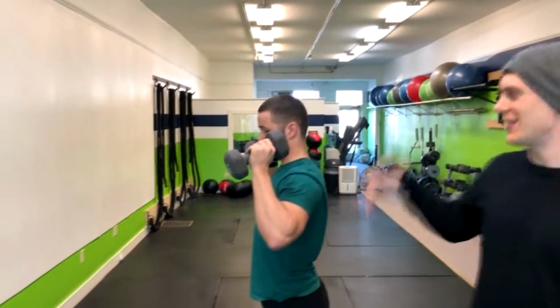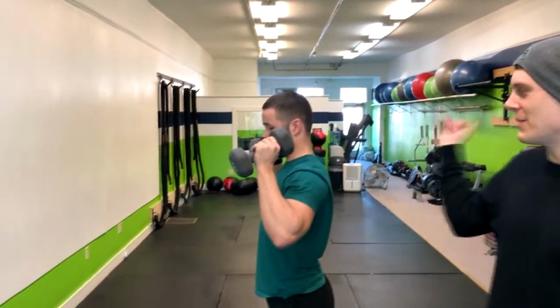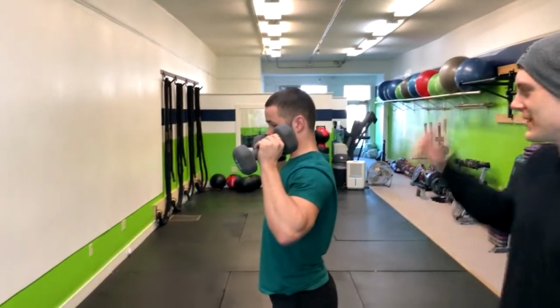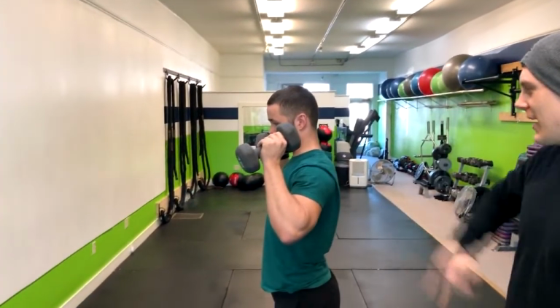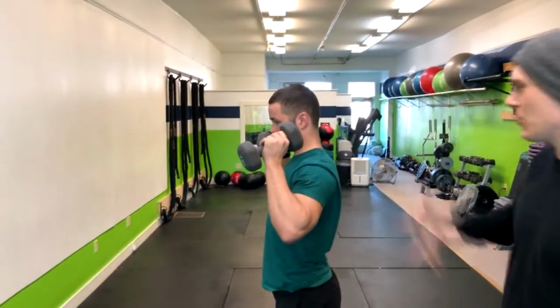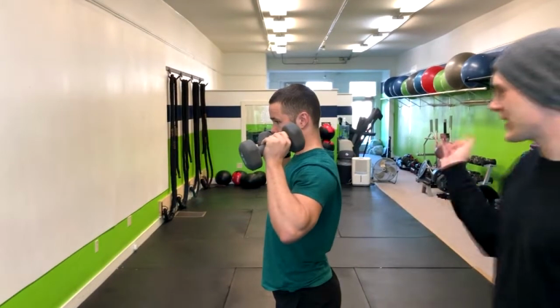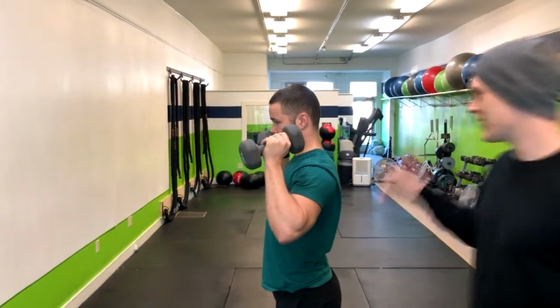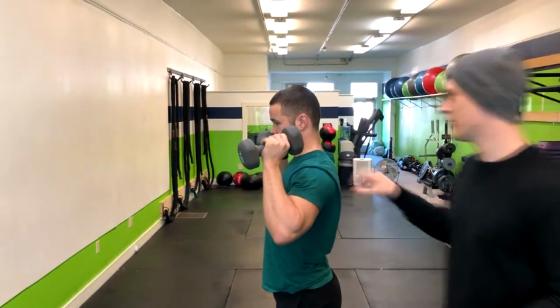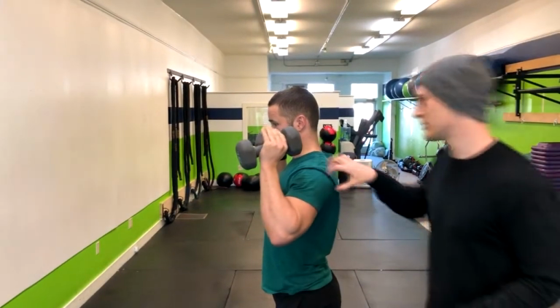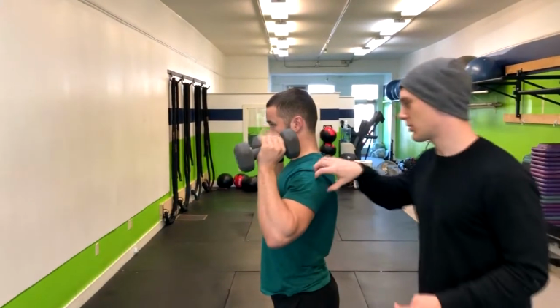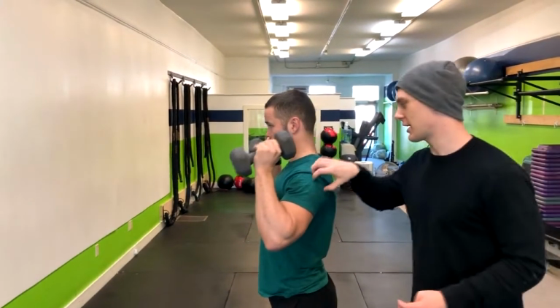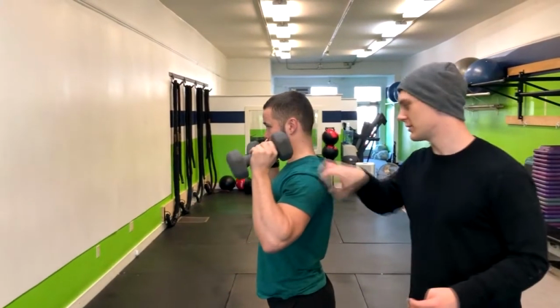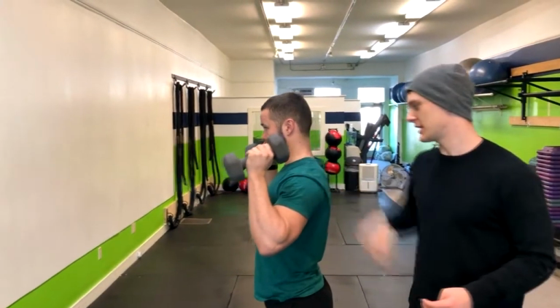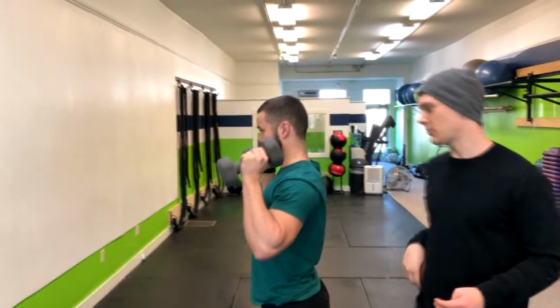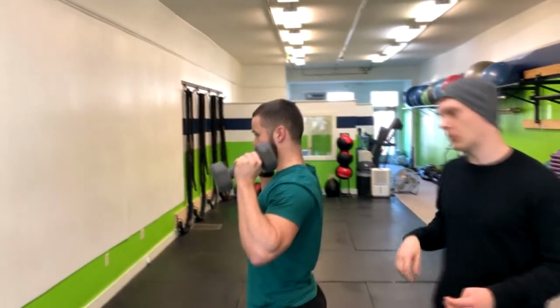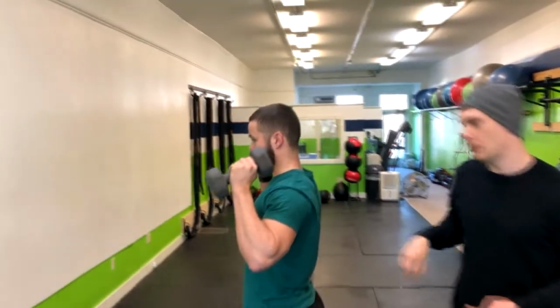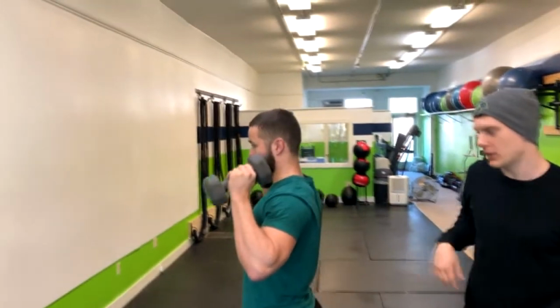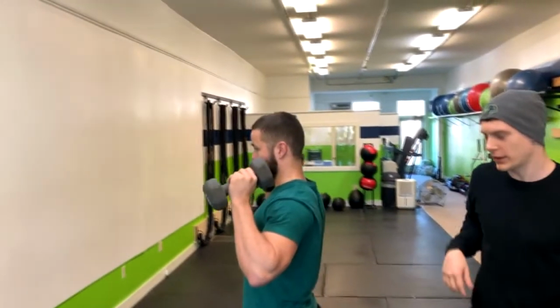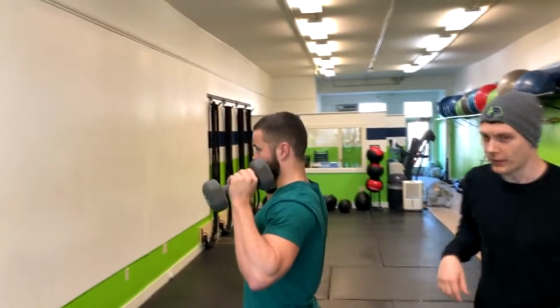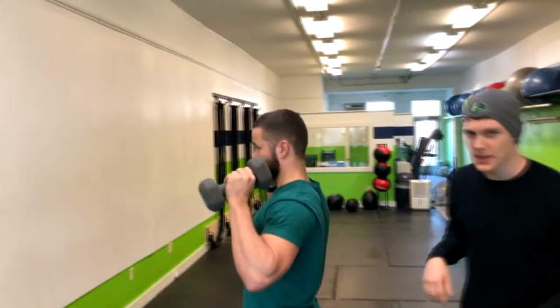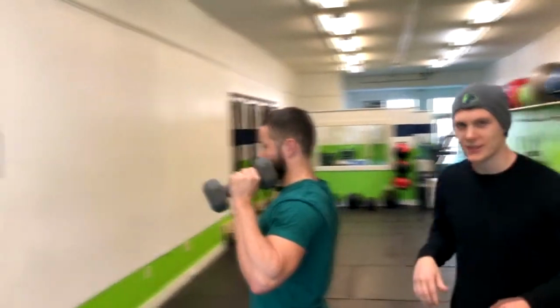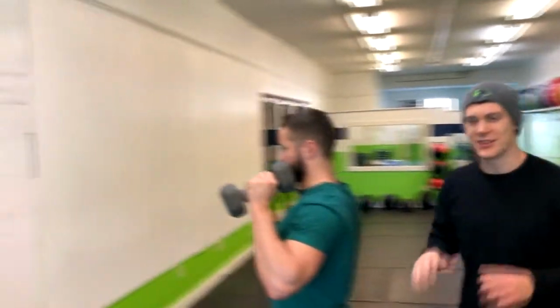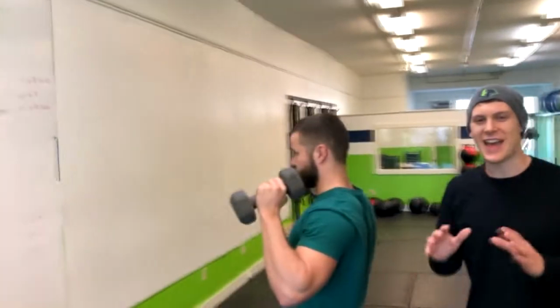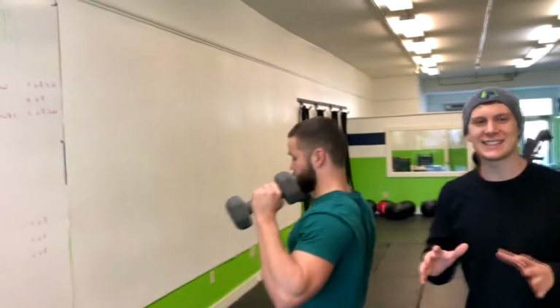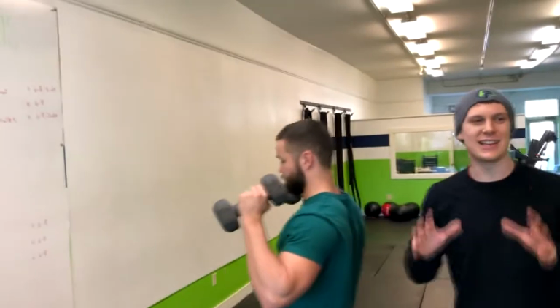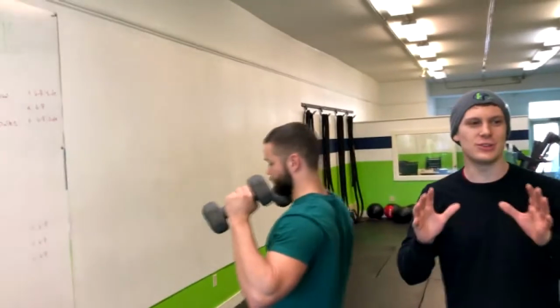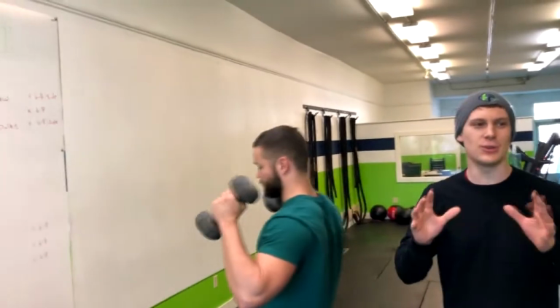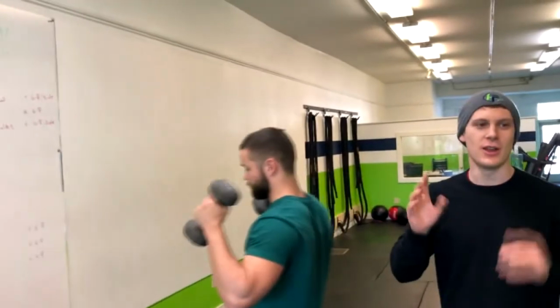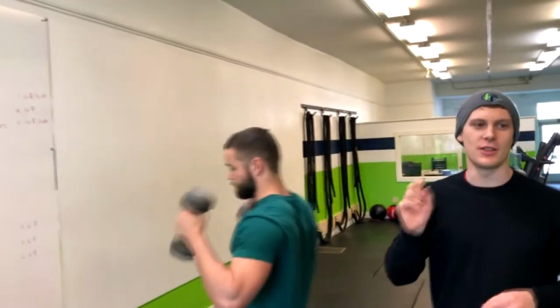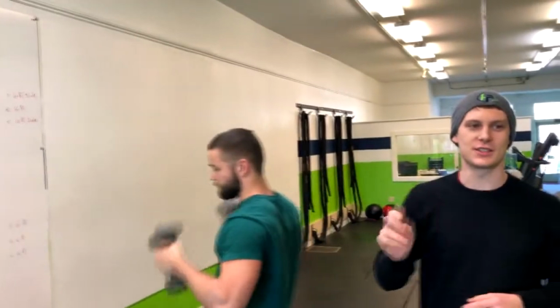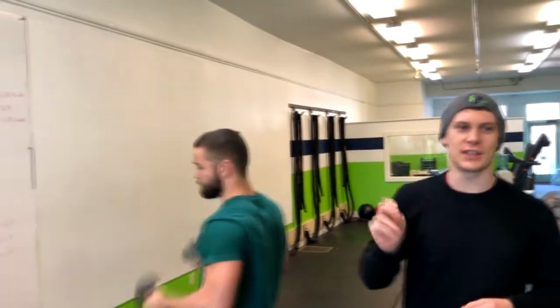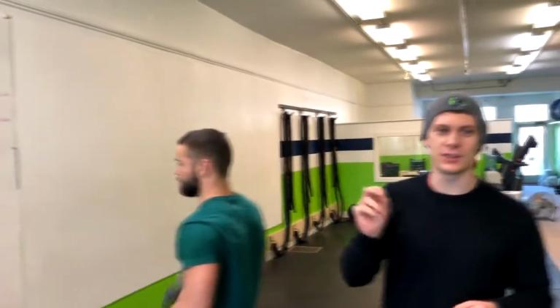In the meantime, we can give him some correctives to get more mobility there. So that is how you do the single single double overhead press.